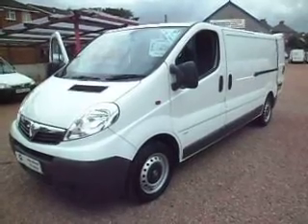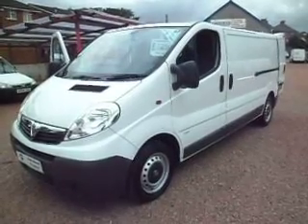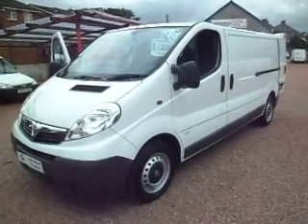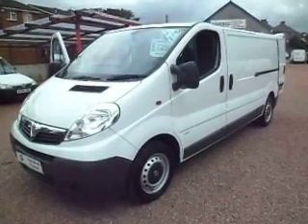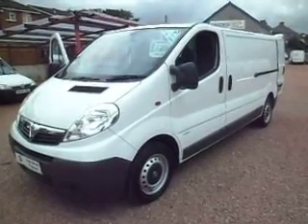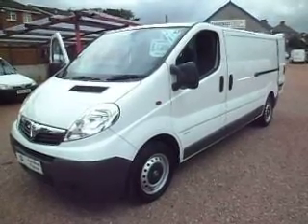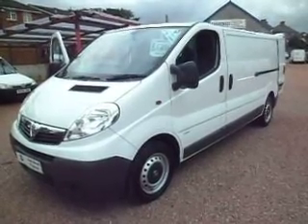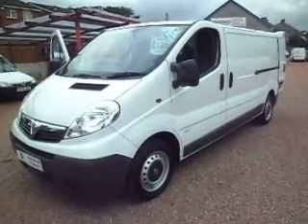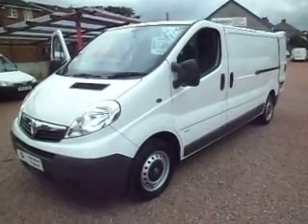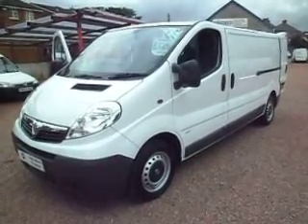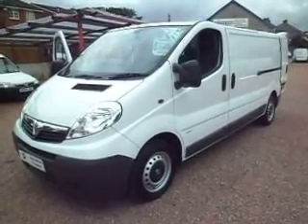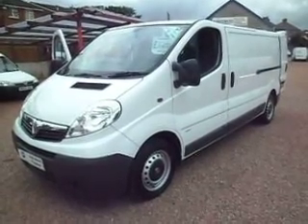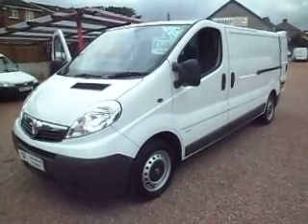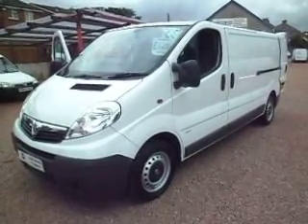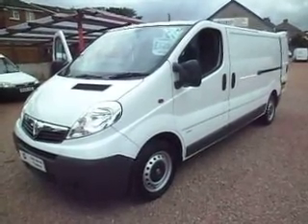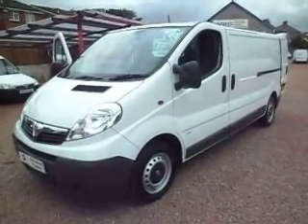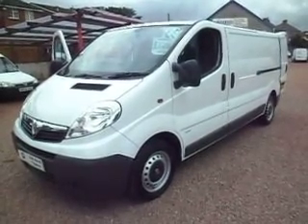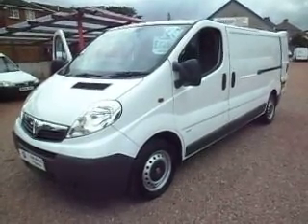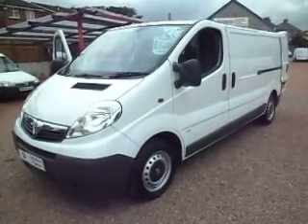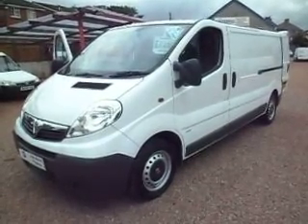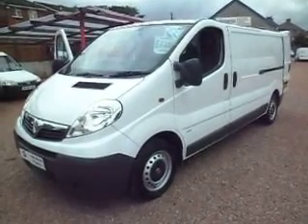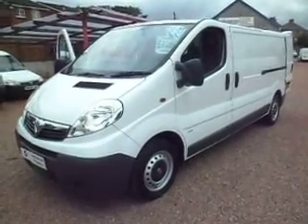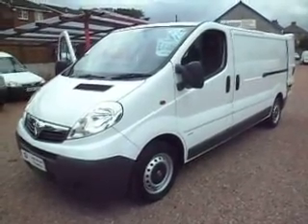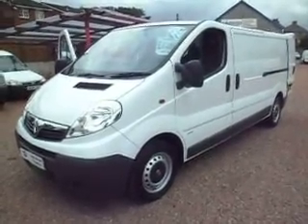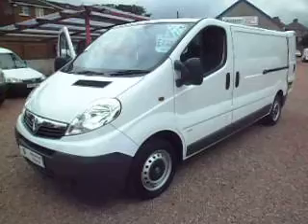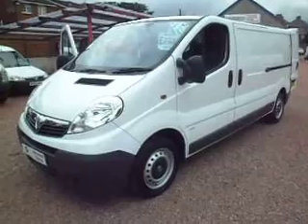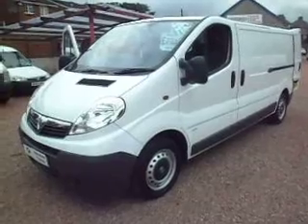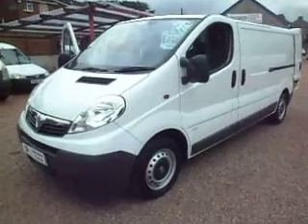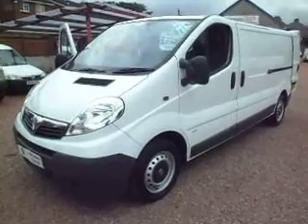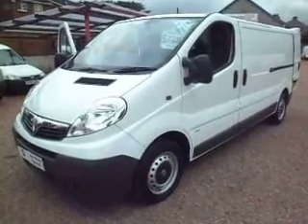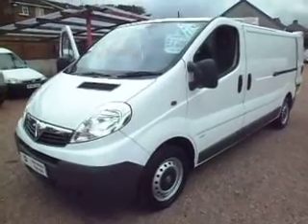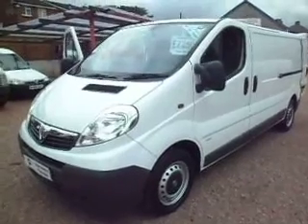Hello there, good morning, it's Clarkson Commercials here. We must be keen out here on a Sunday morning.